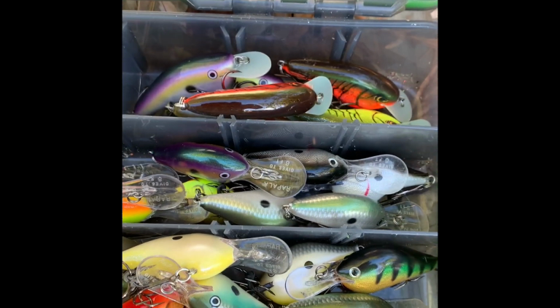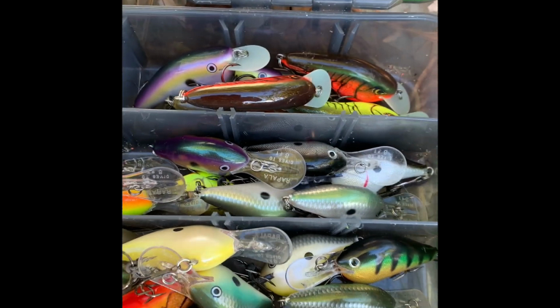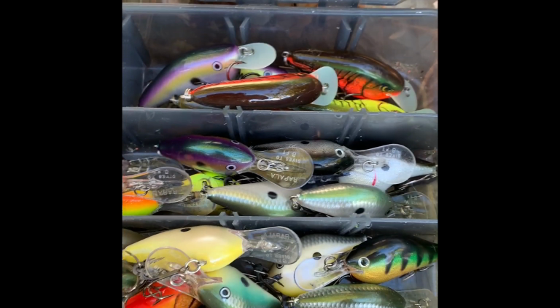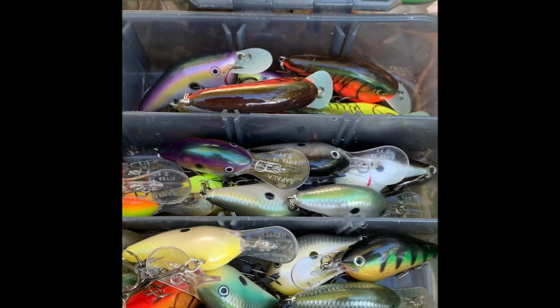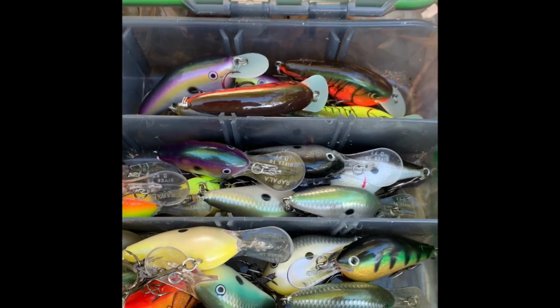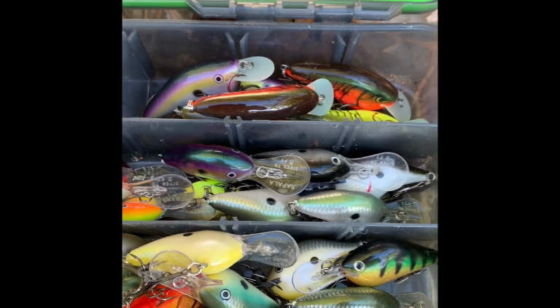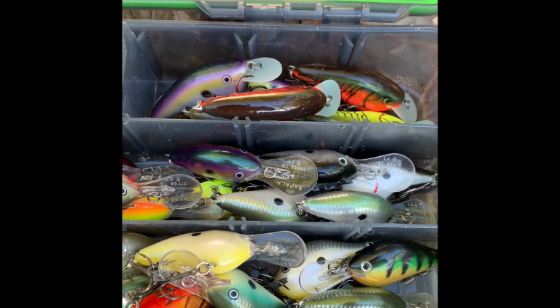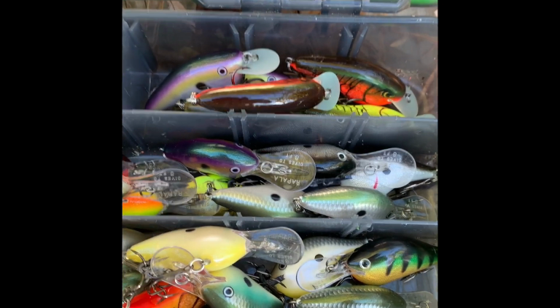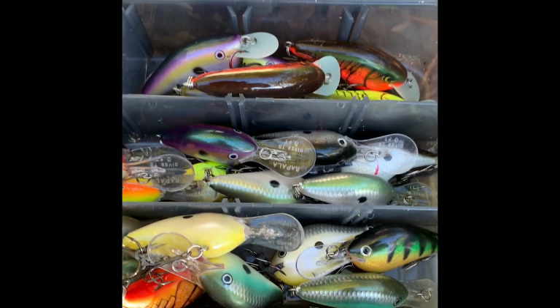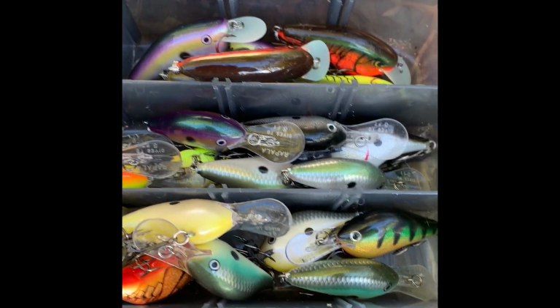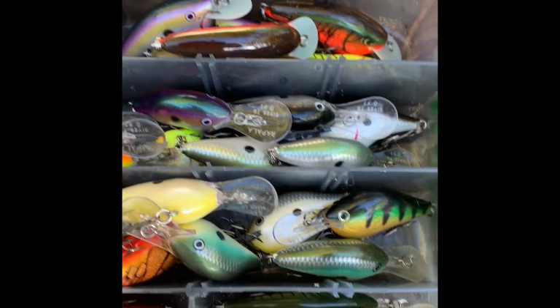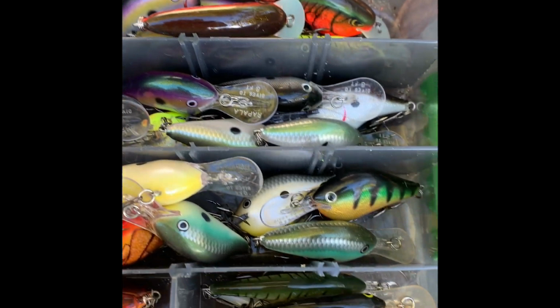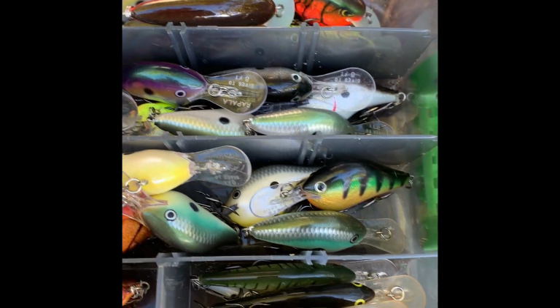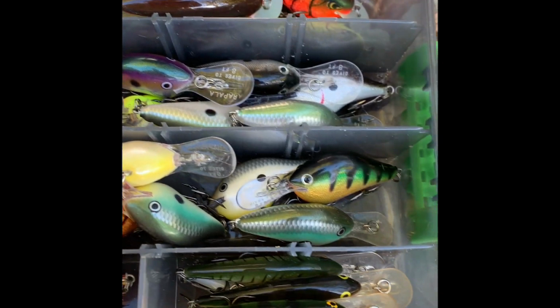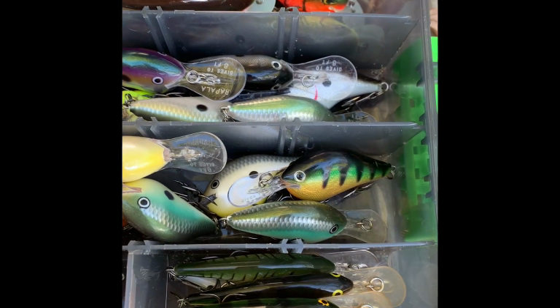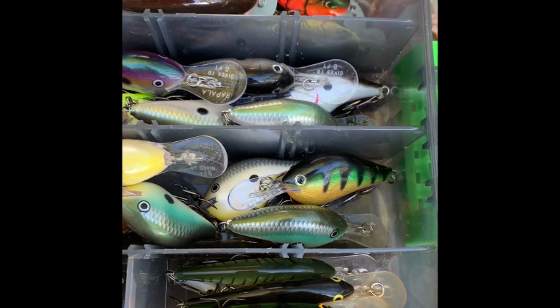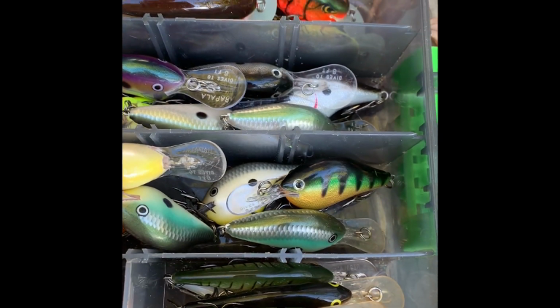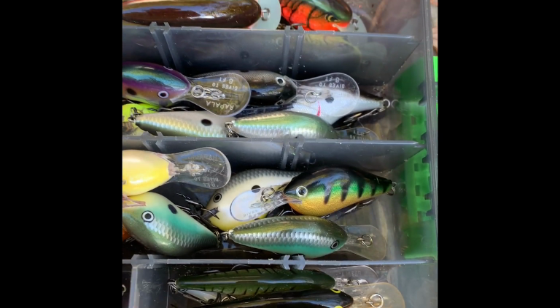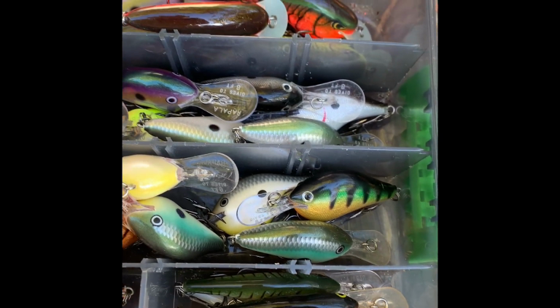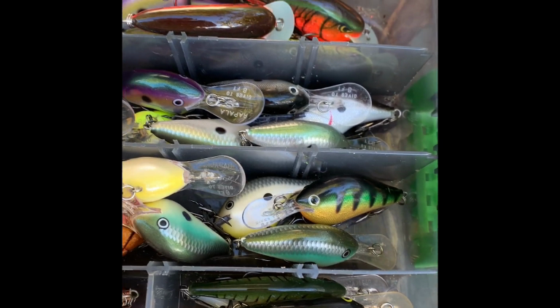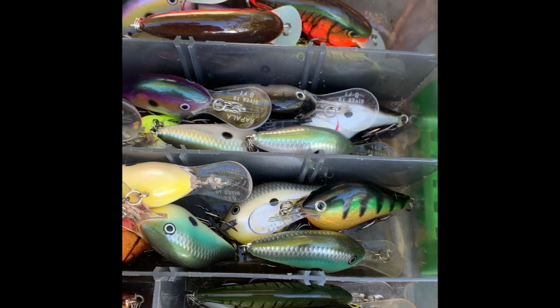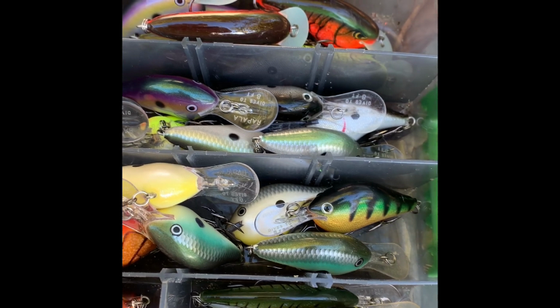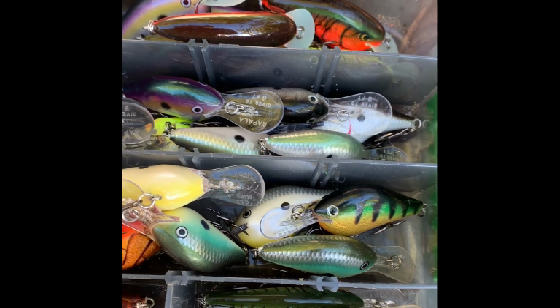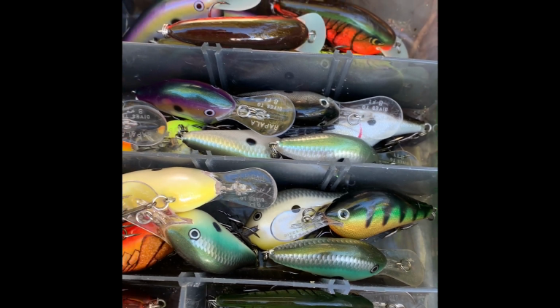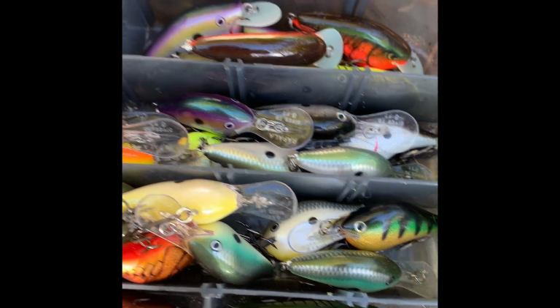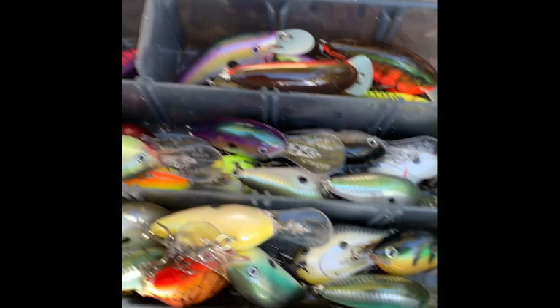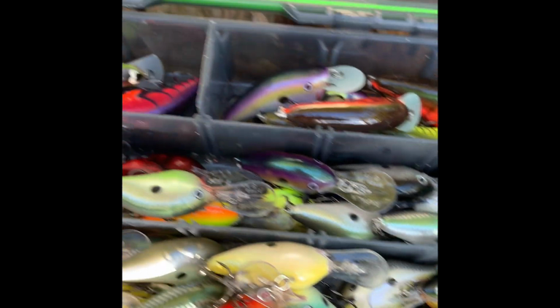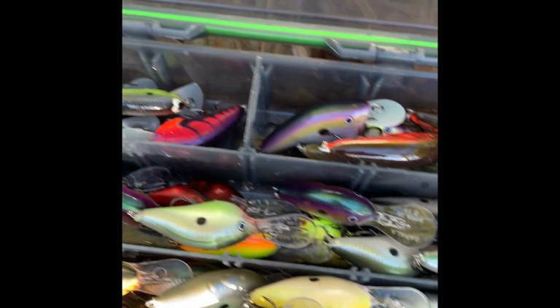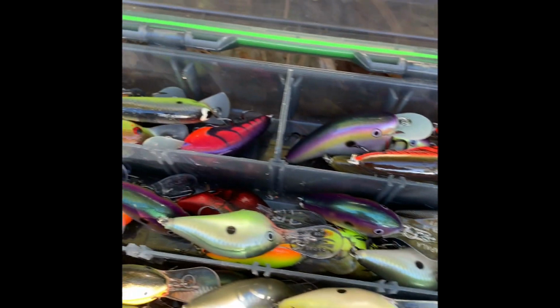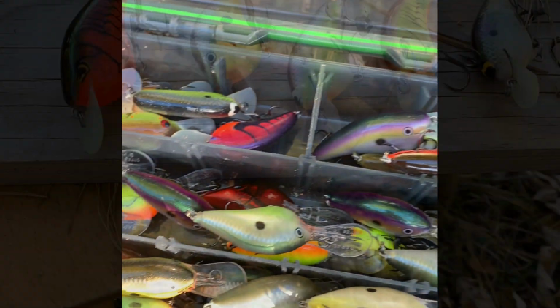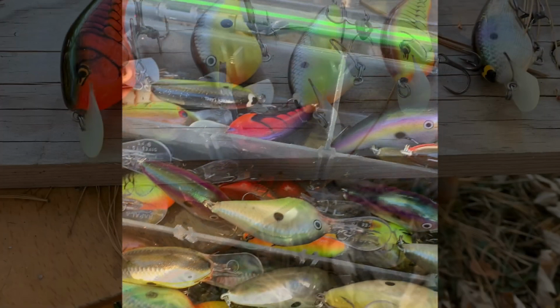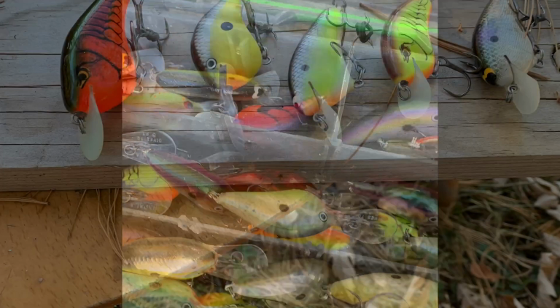I have some Rapala crankbaits — even some Shad Wraps and stuff — so let's talk about them.